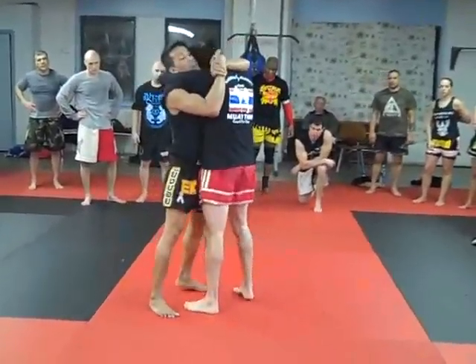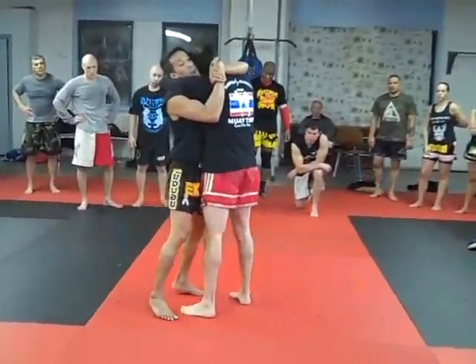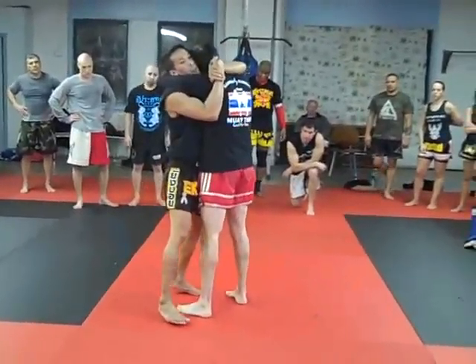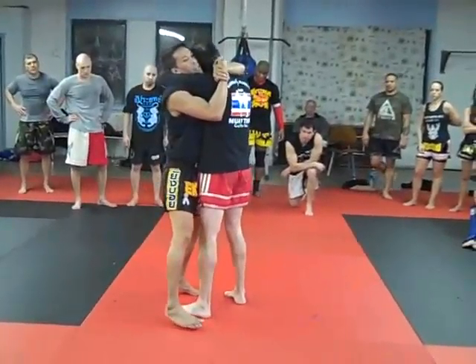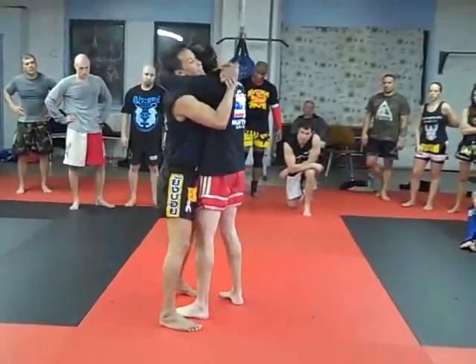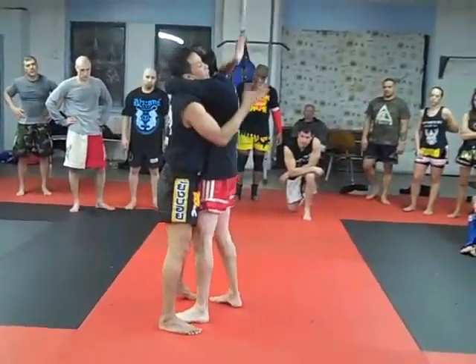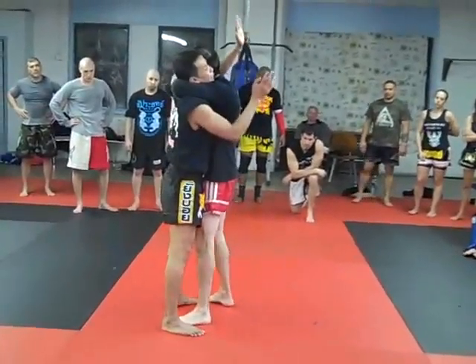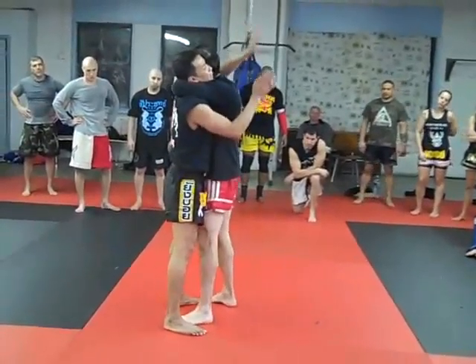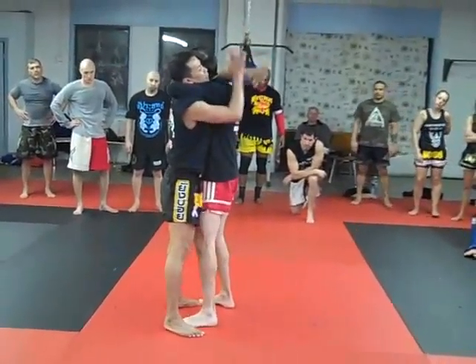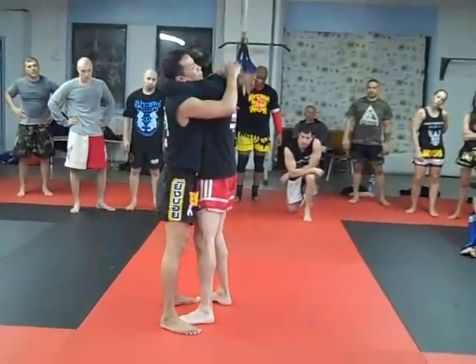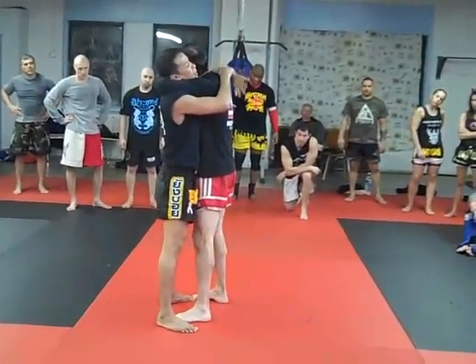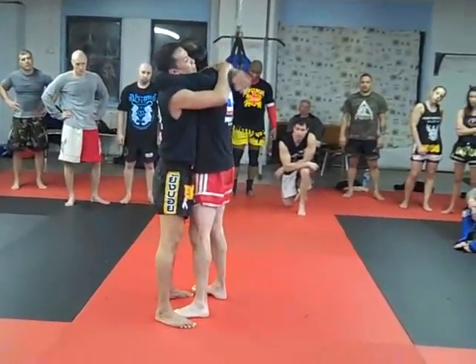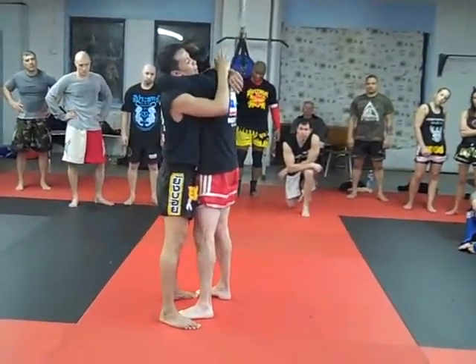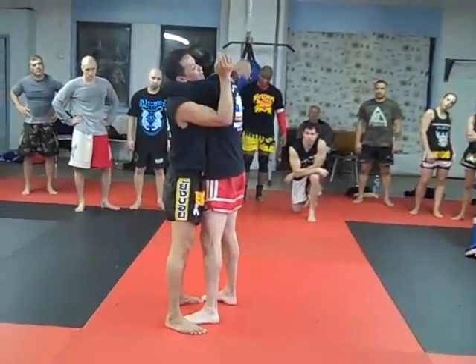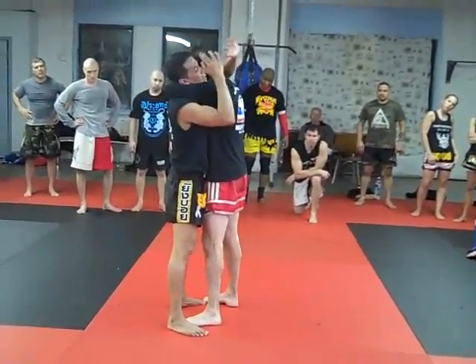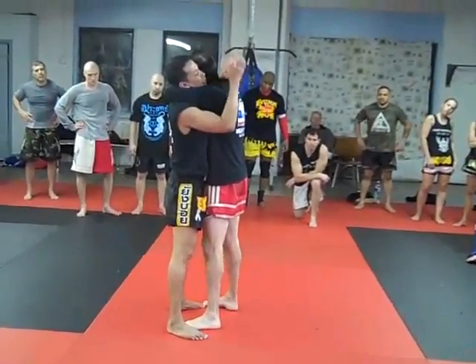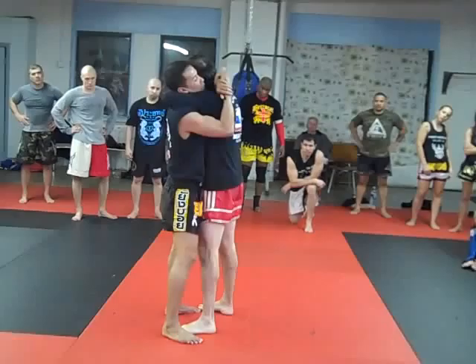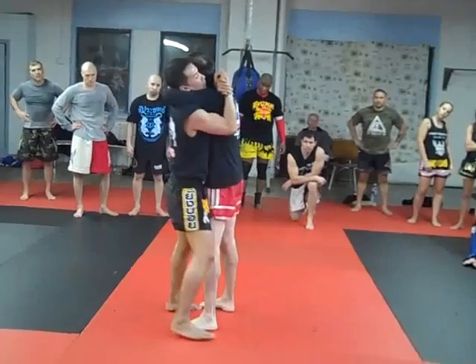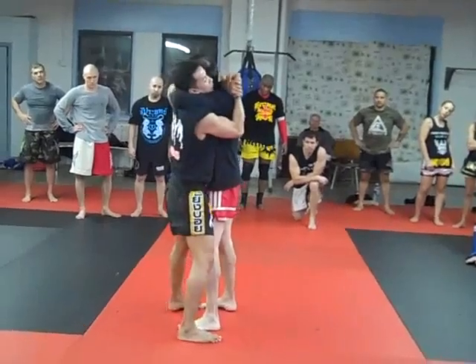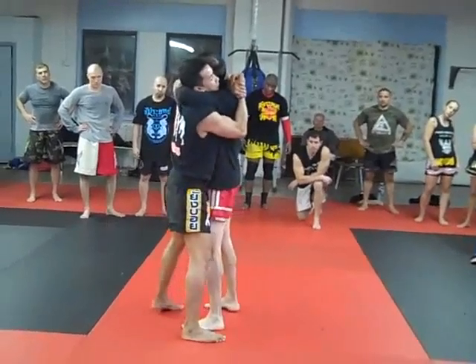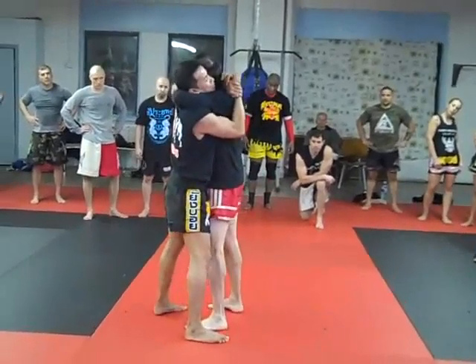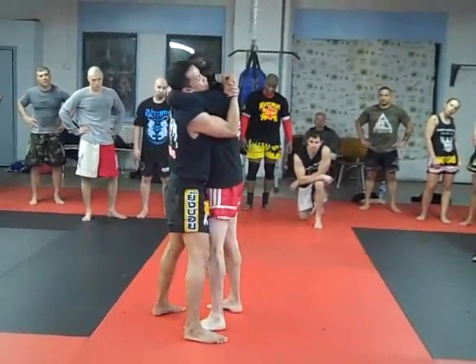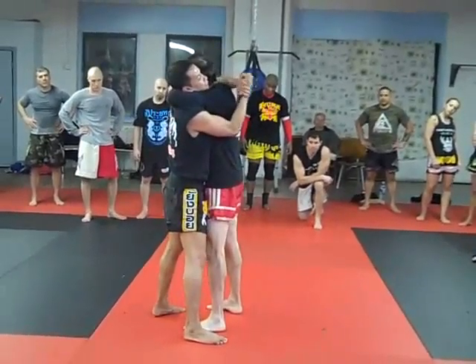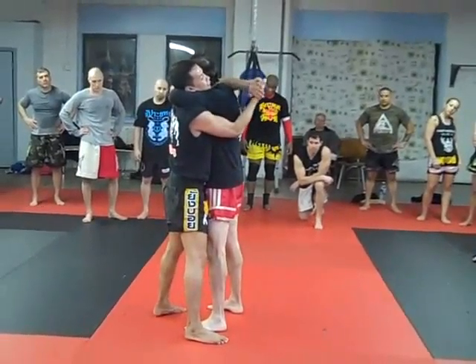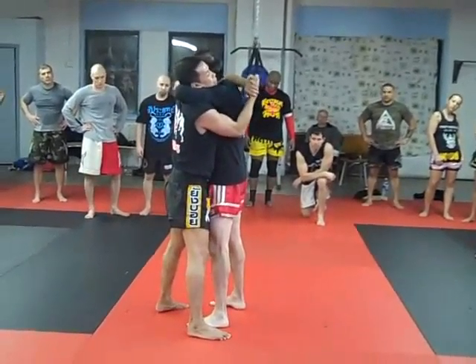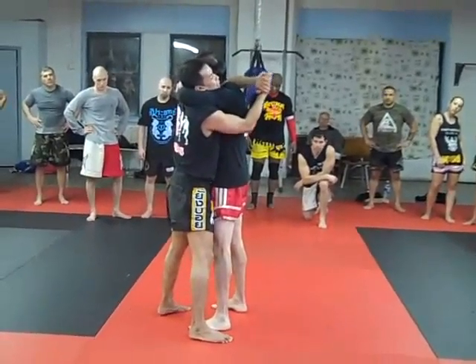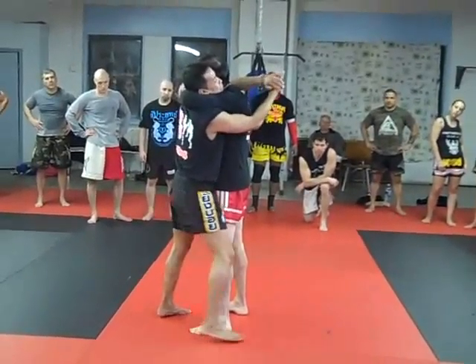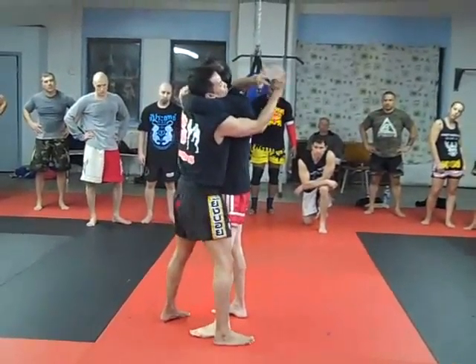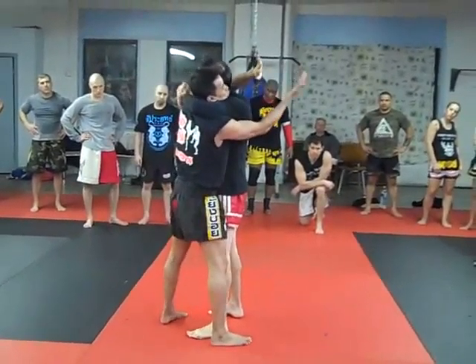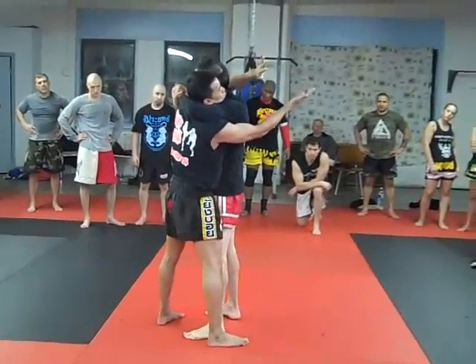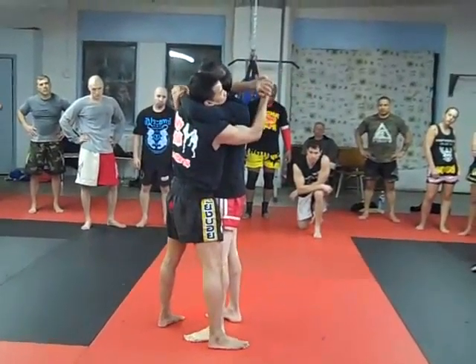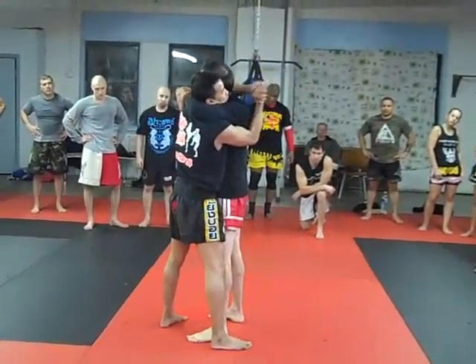Lock tight. Left hand every time, left hand inside, left hand inside. When you lock, you pull the wrist.